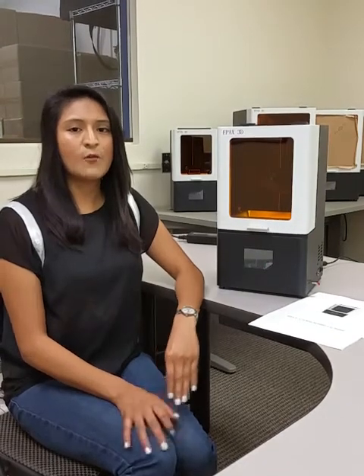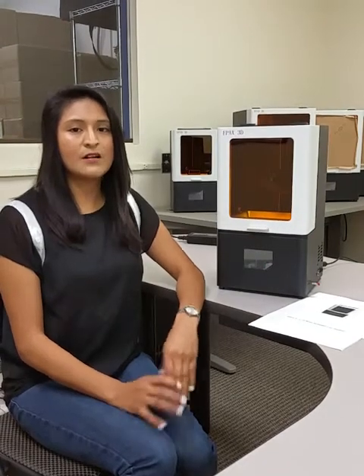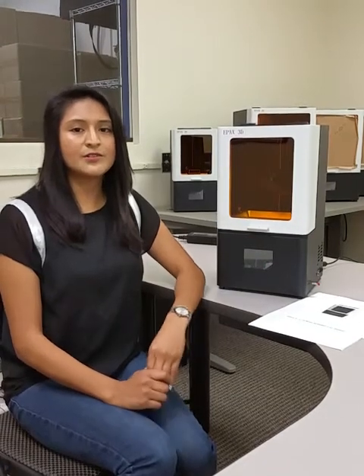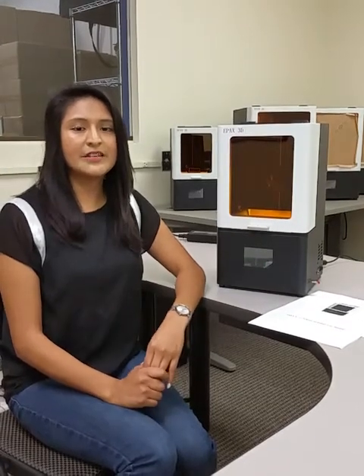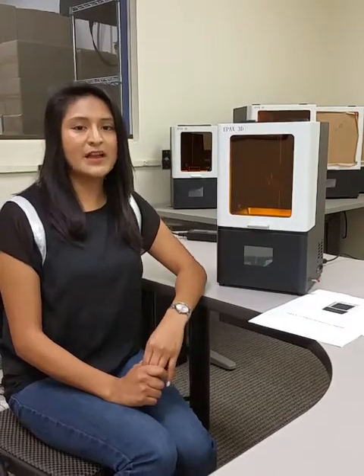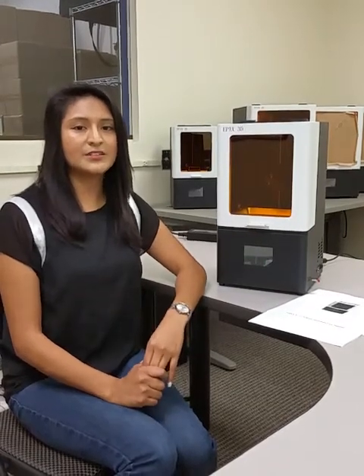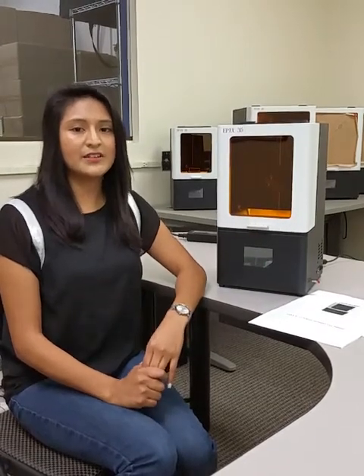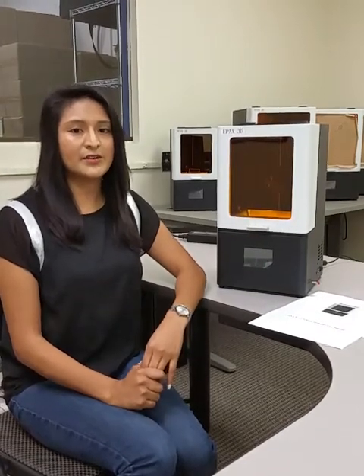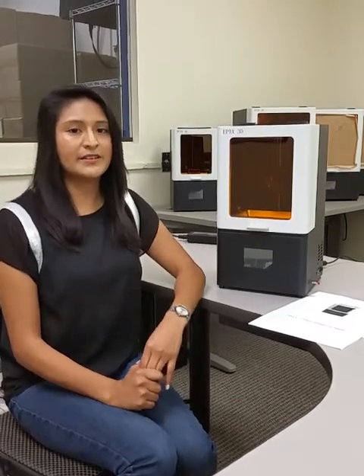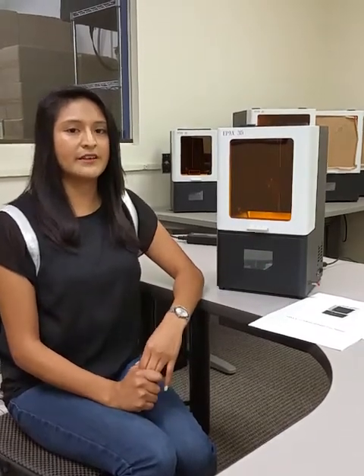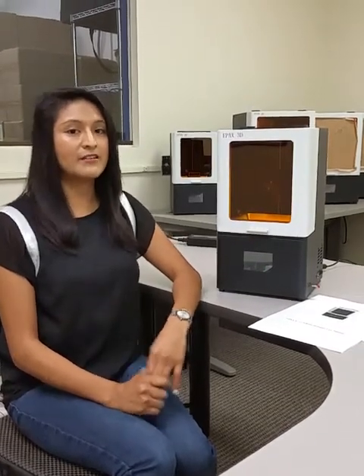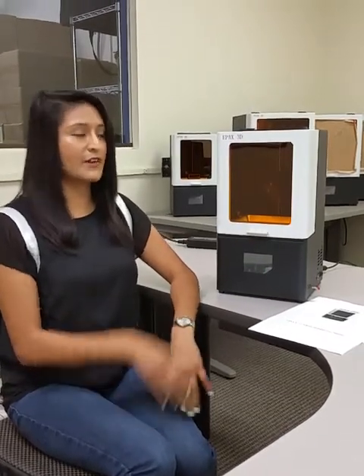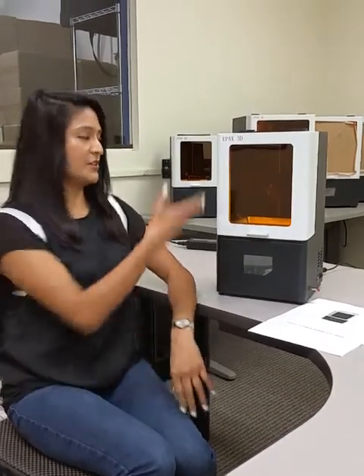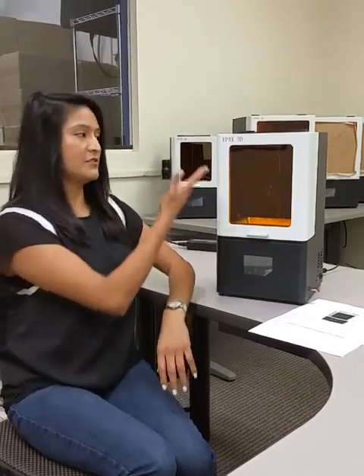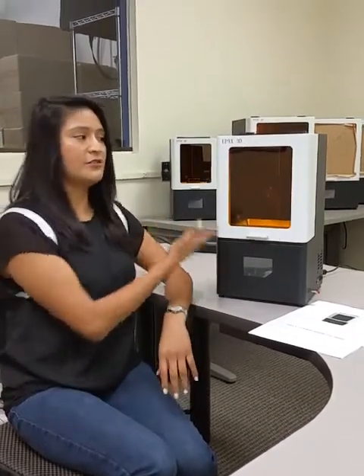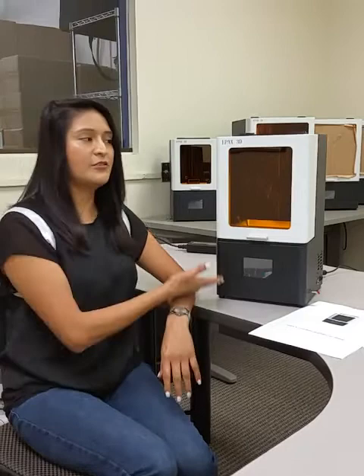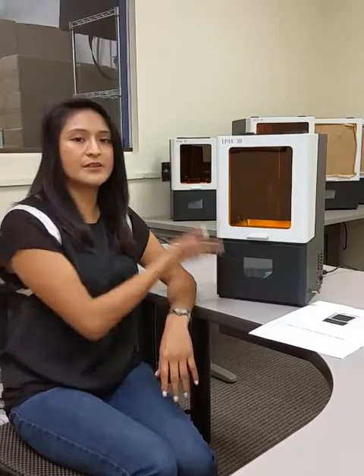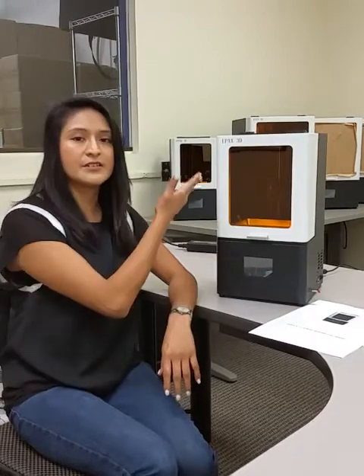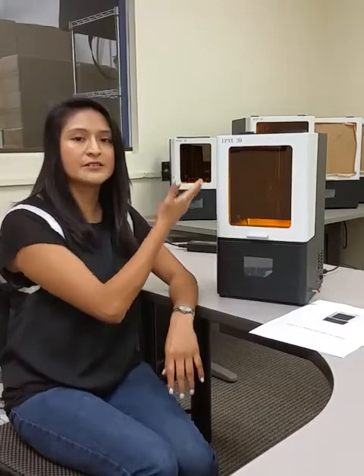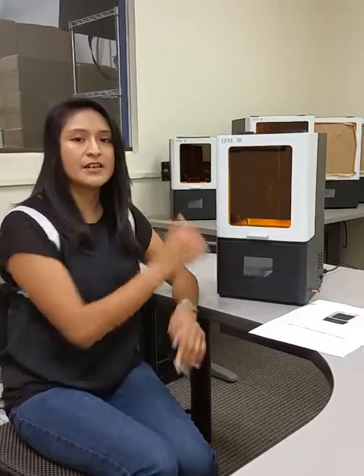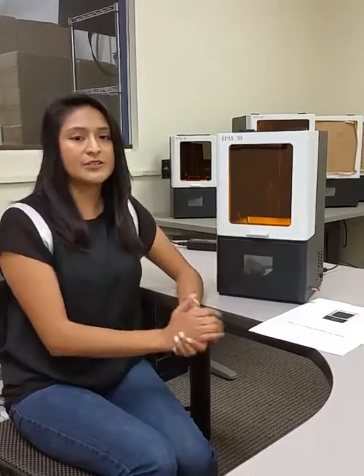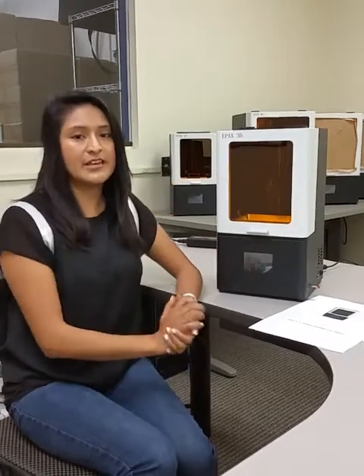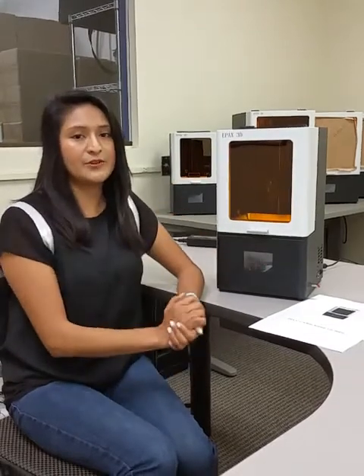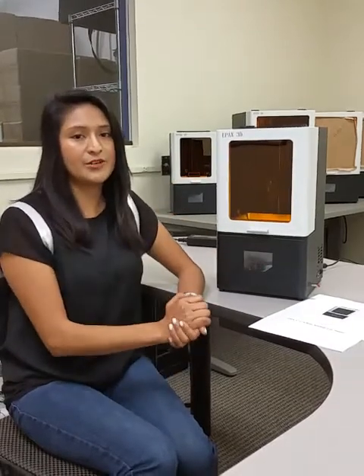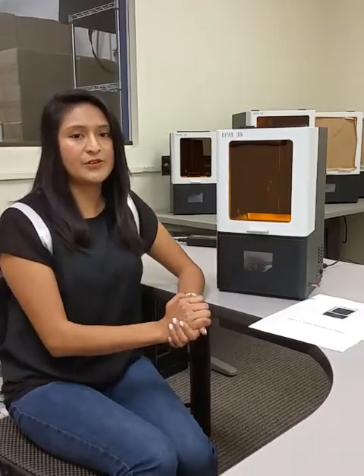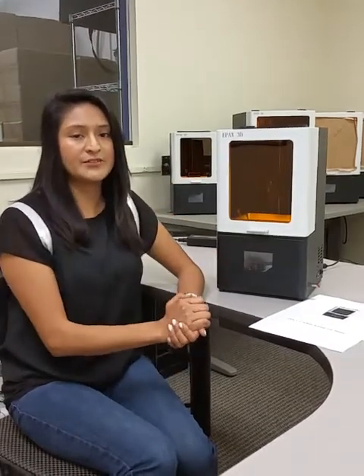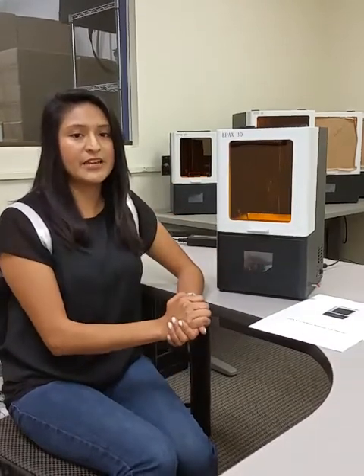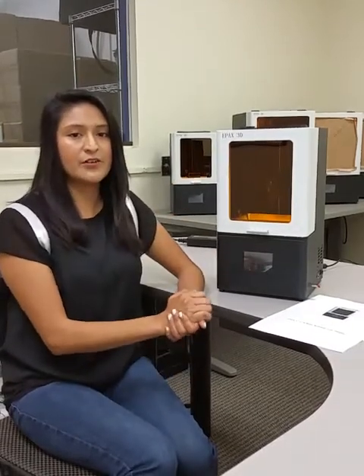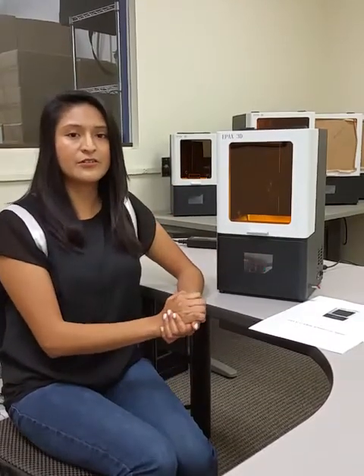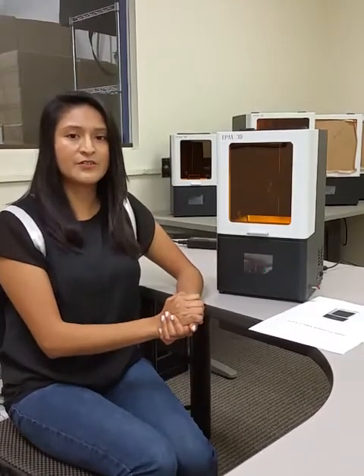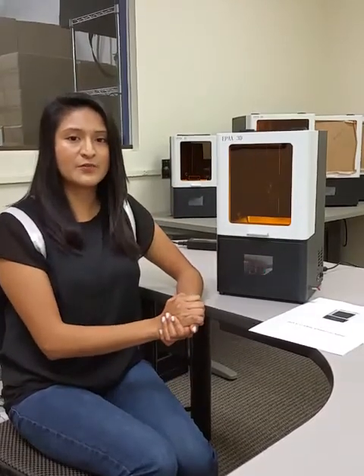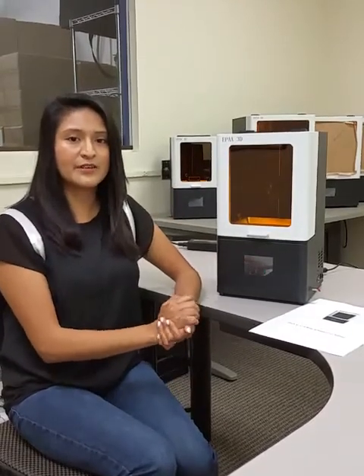Welcome to EPACS 3D Printing and congratulations on your new purchase. Today I'm going to show you how to get going on your first print.